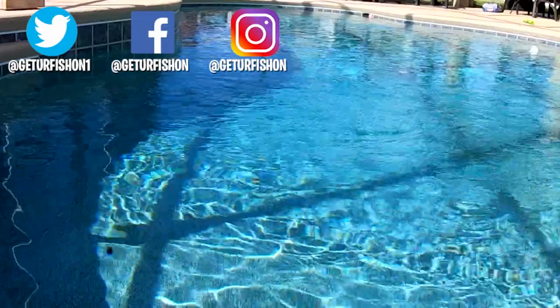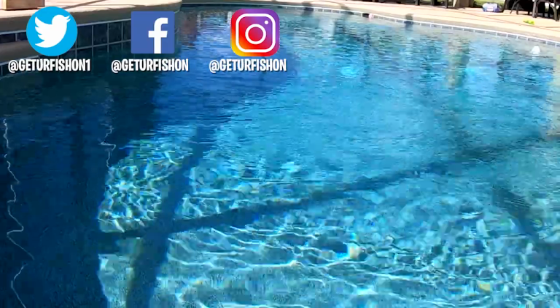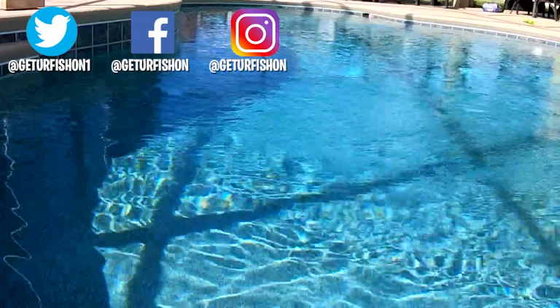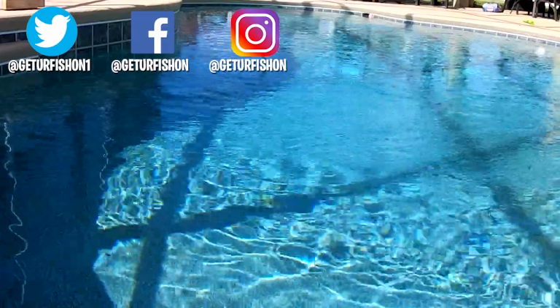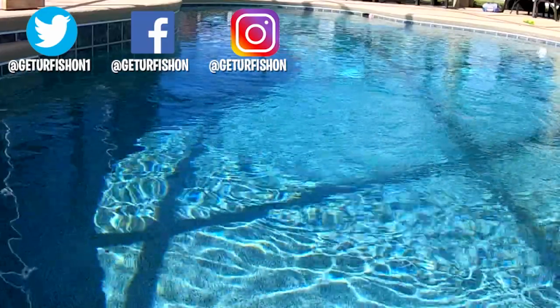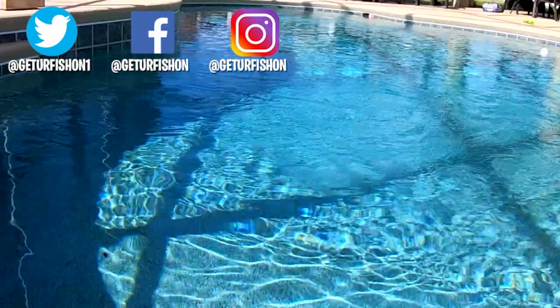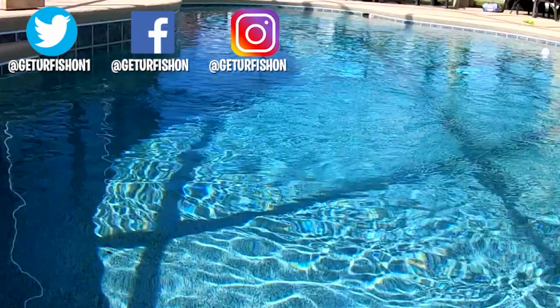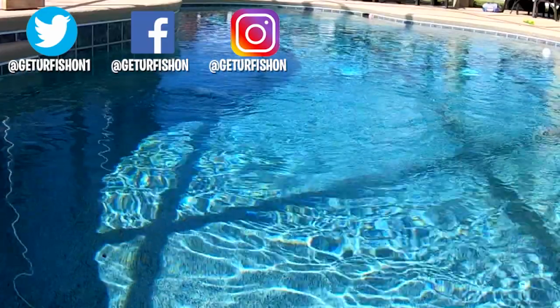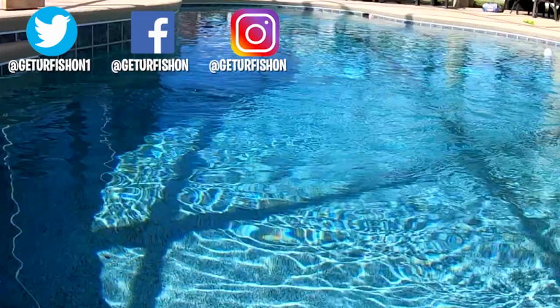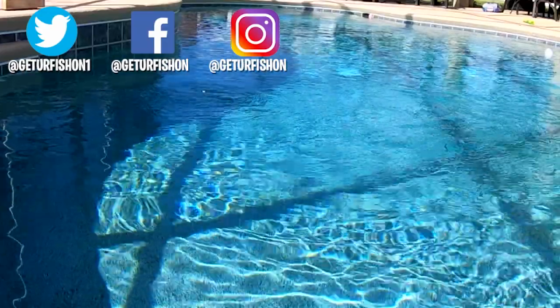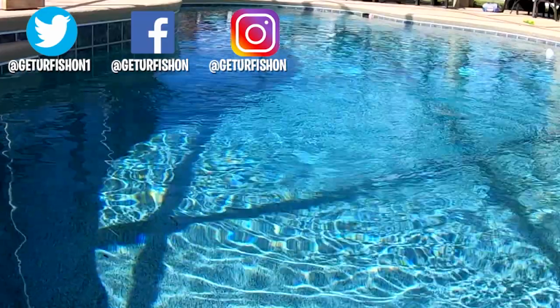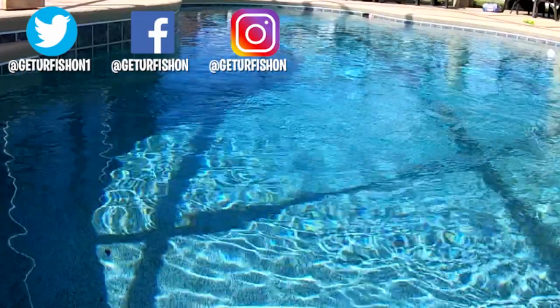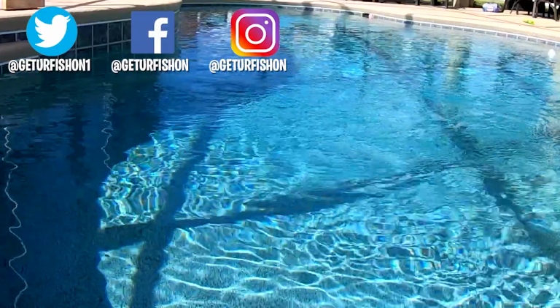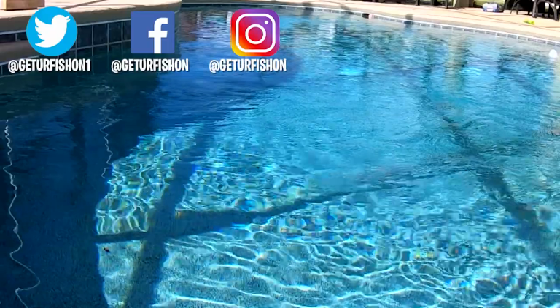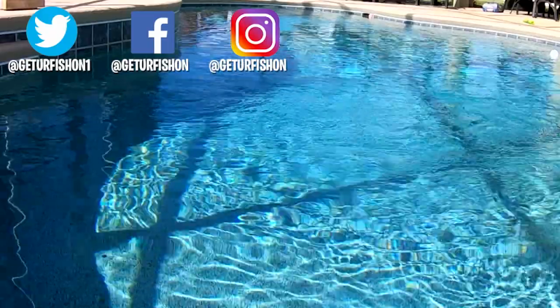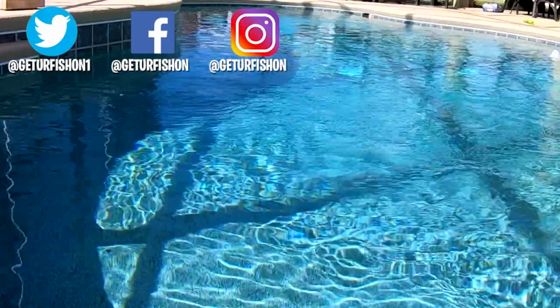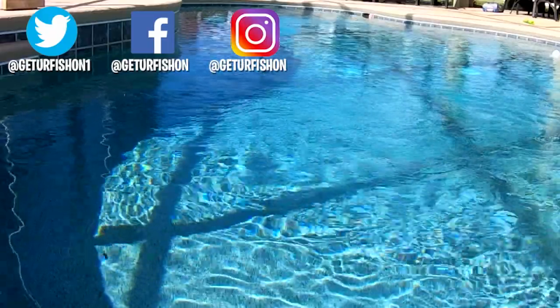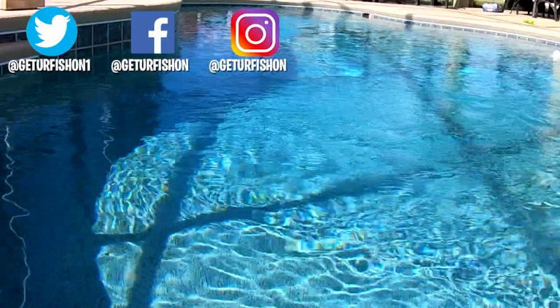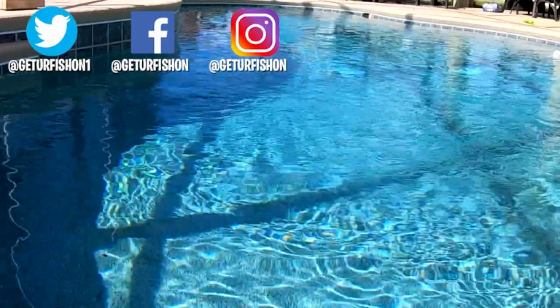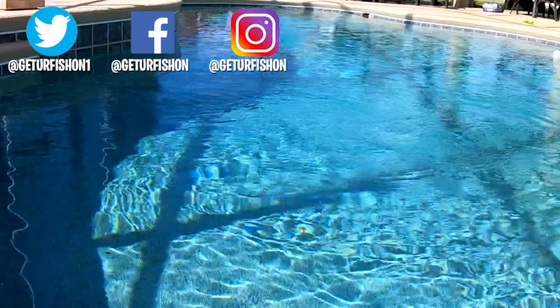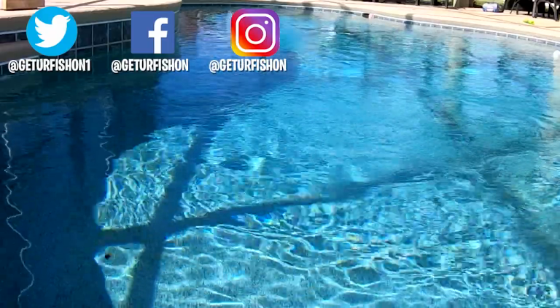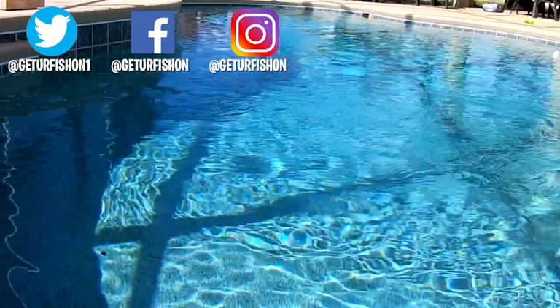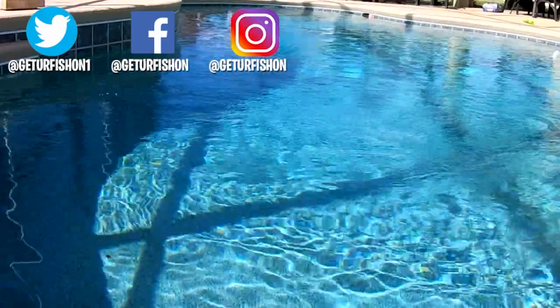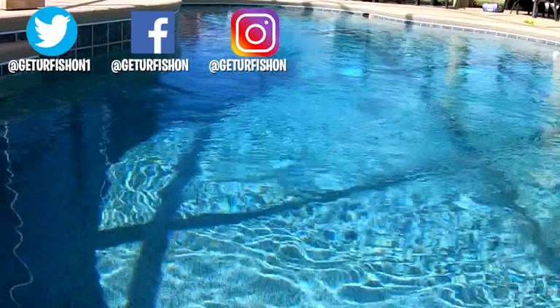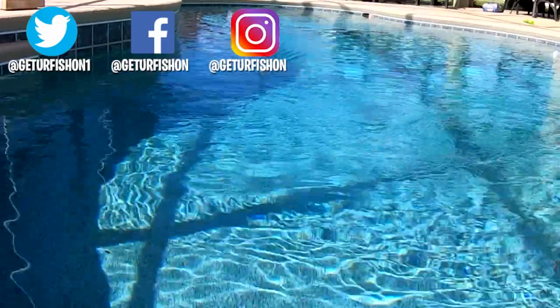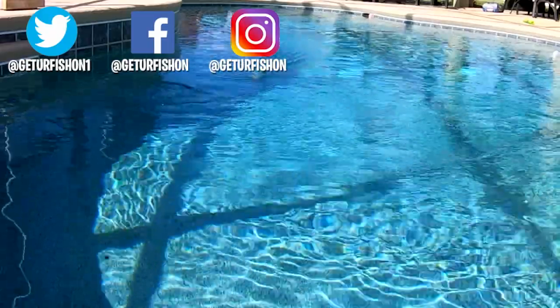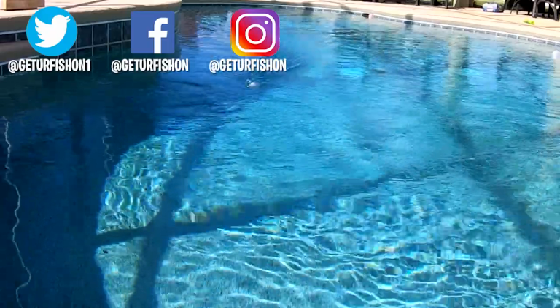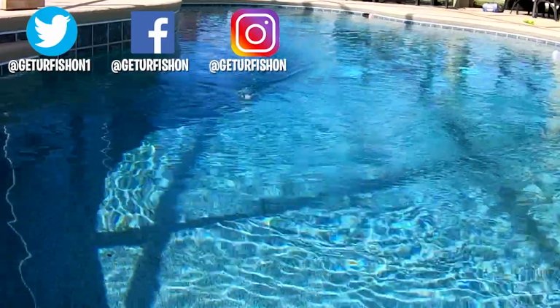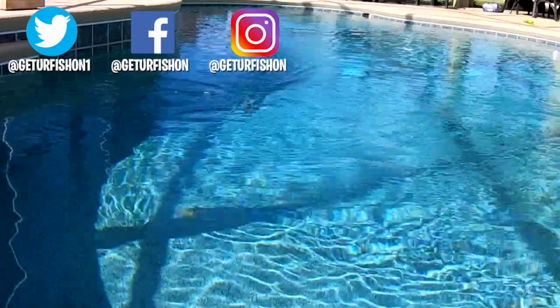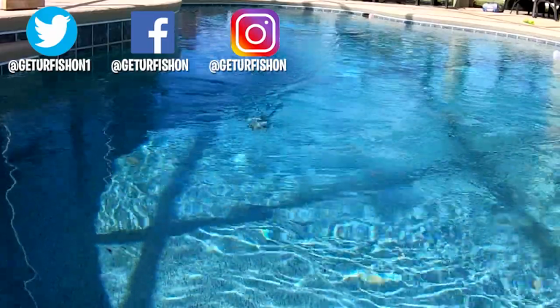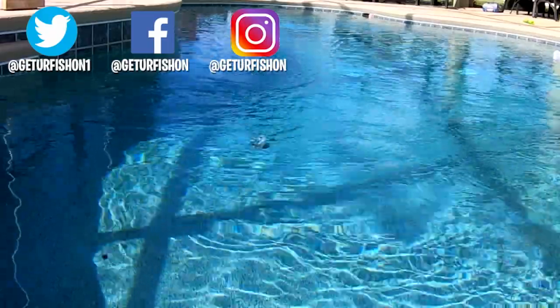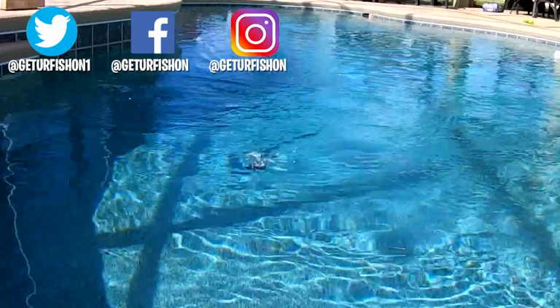I've got eight of these to do, so take a kid fishing, get your fish on. We will see you soon. Cheers.